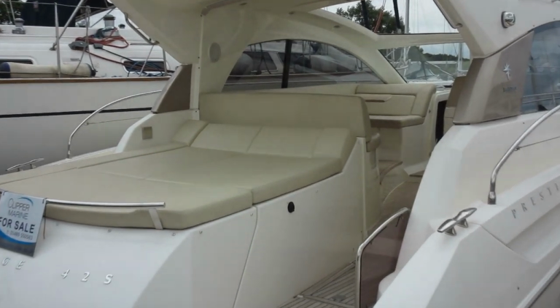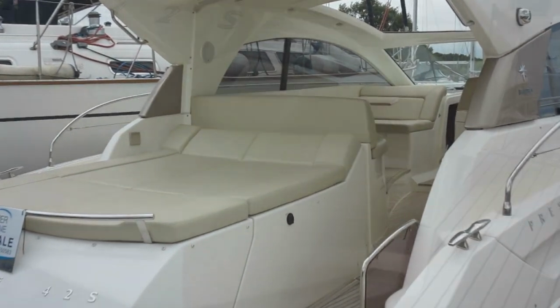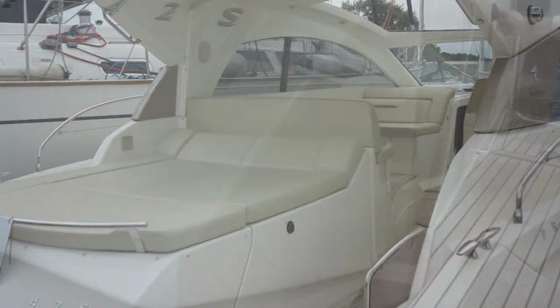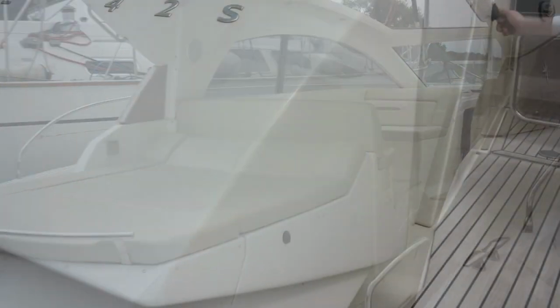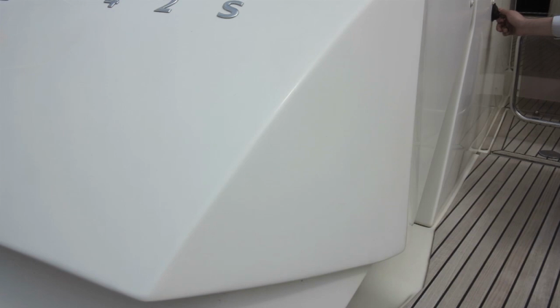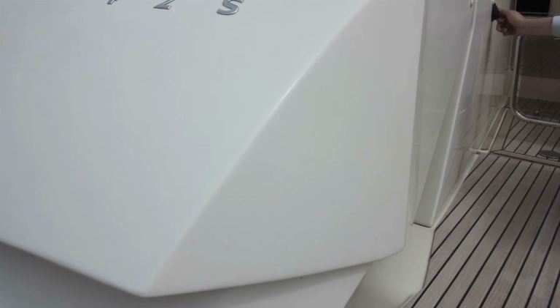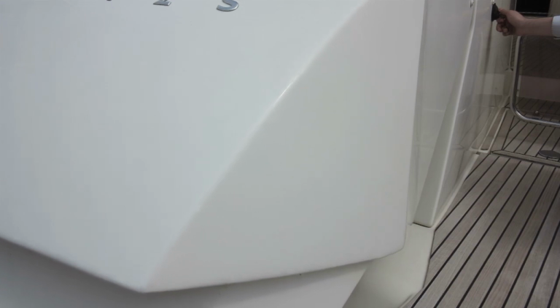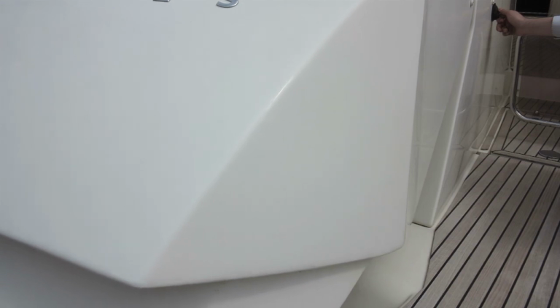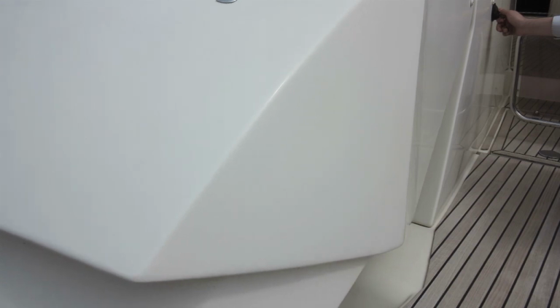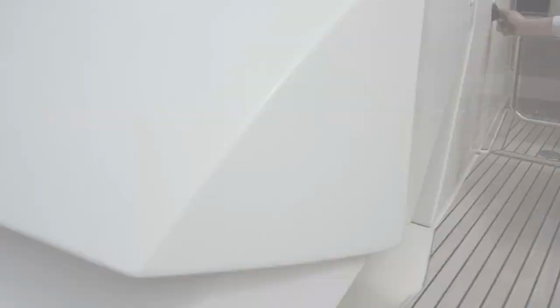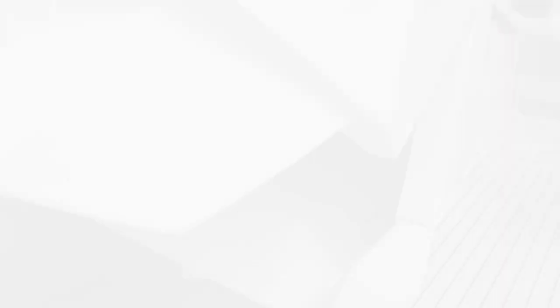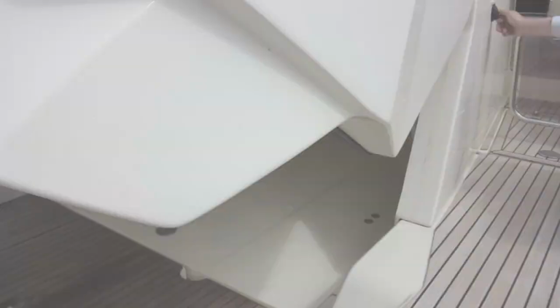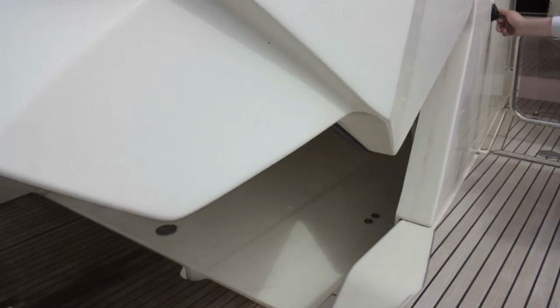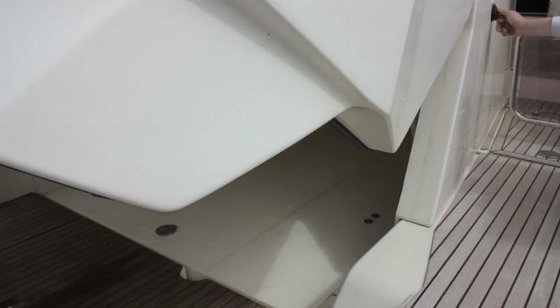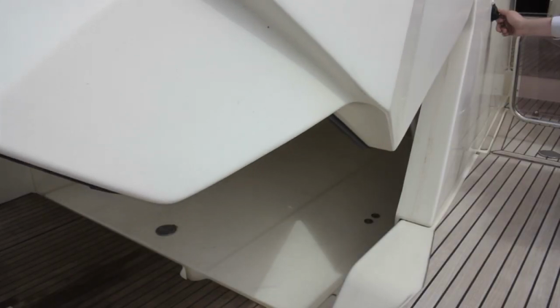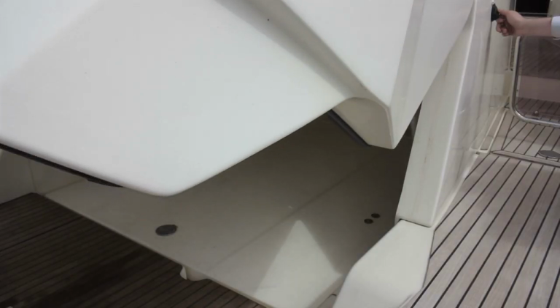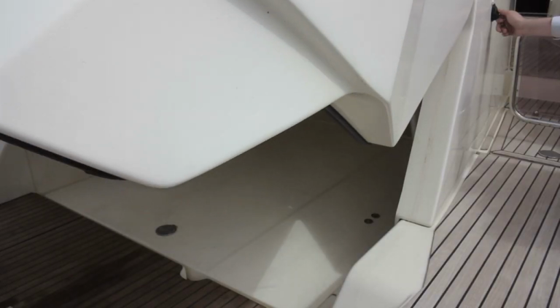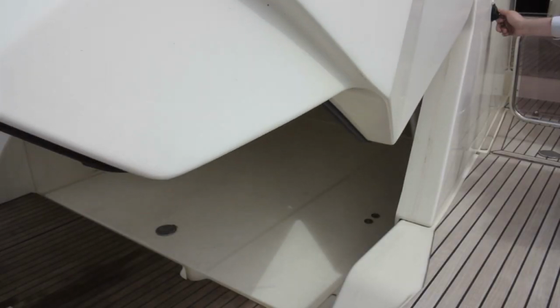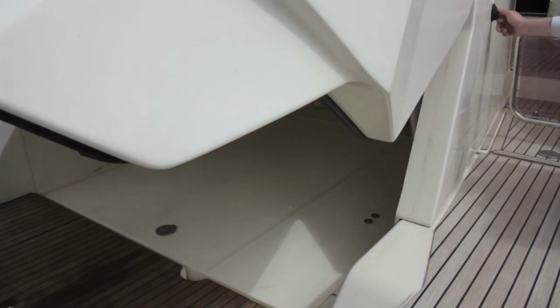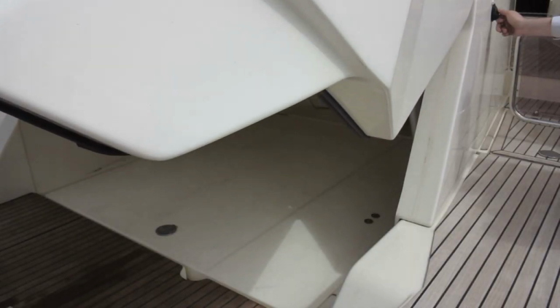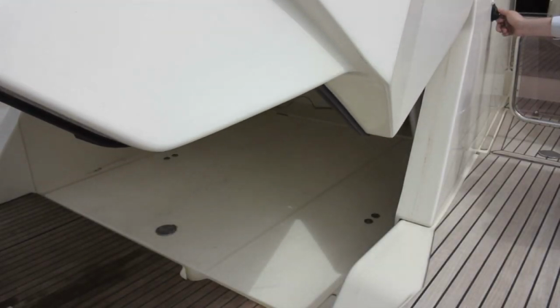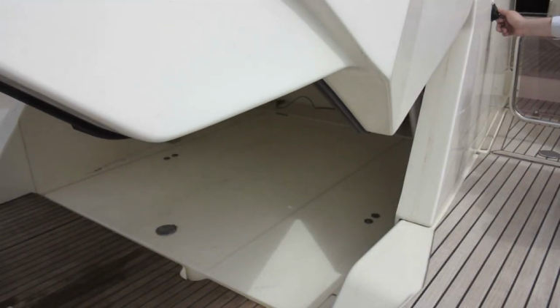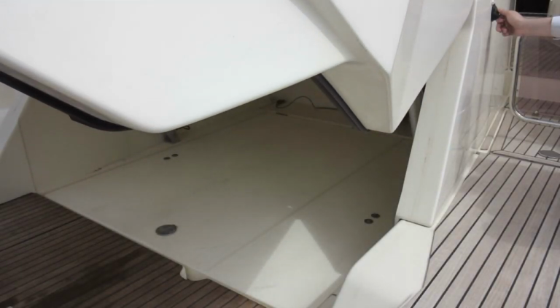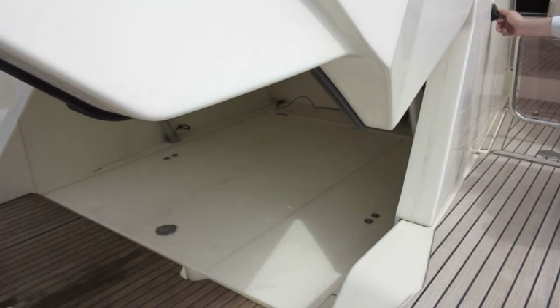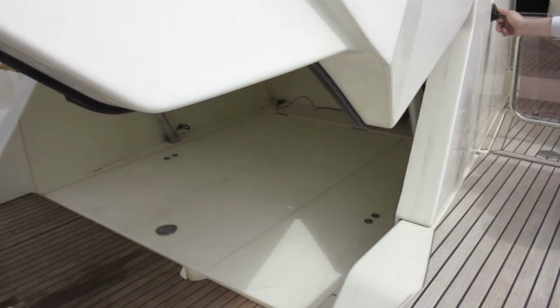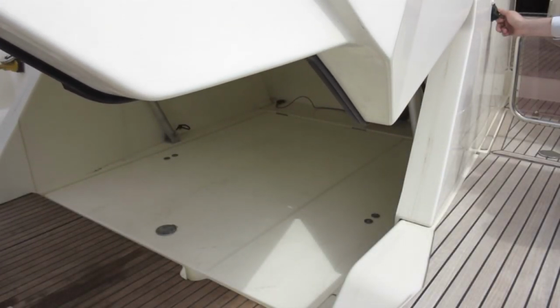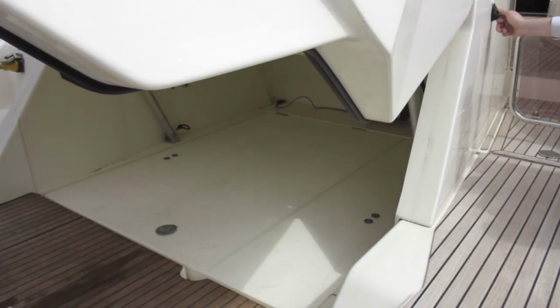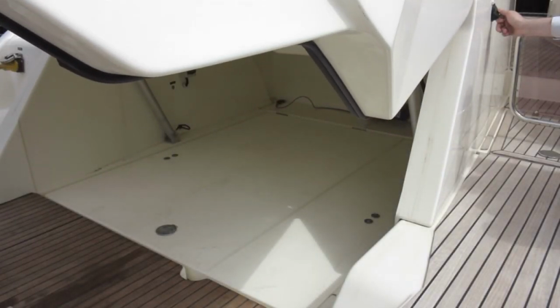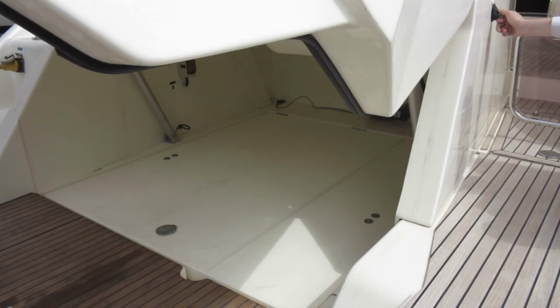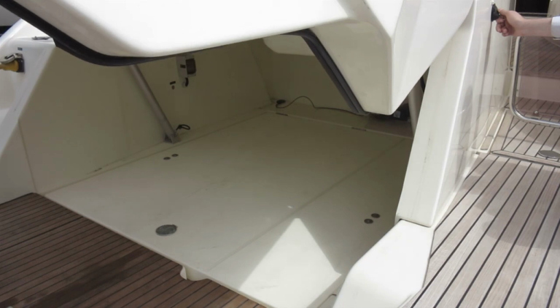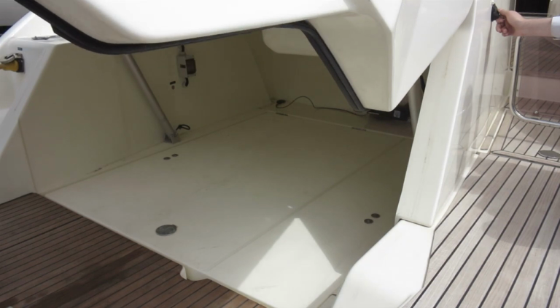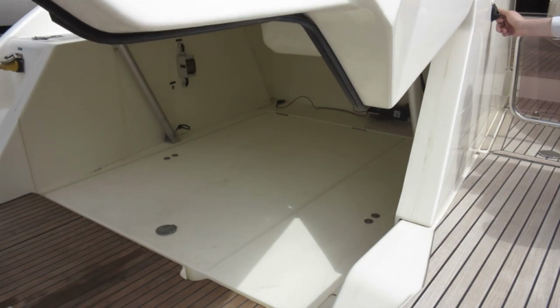Underneath there is a tender garage which sits flush with the teak bathing platform, making it even easier to launch your inflatable.